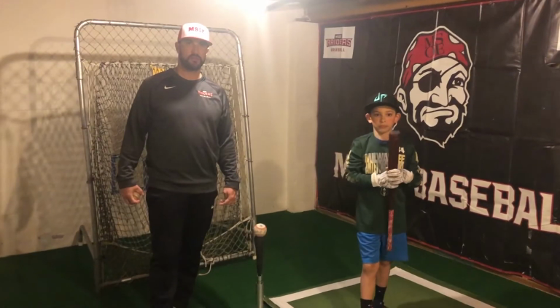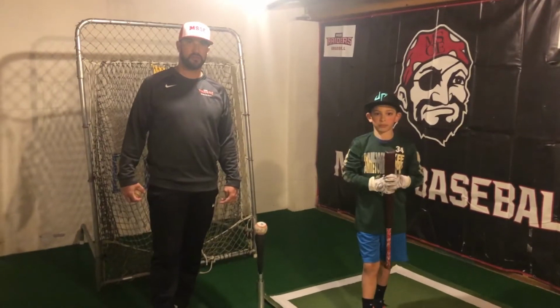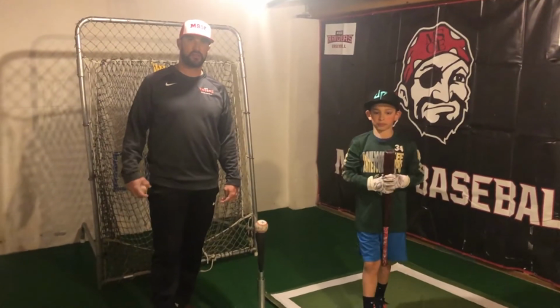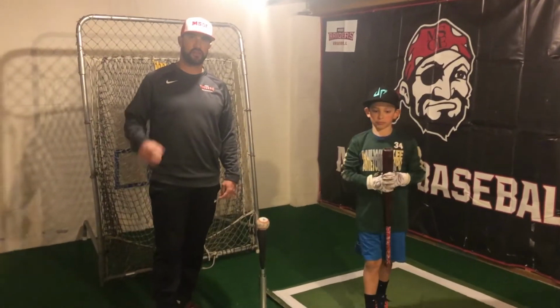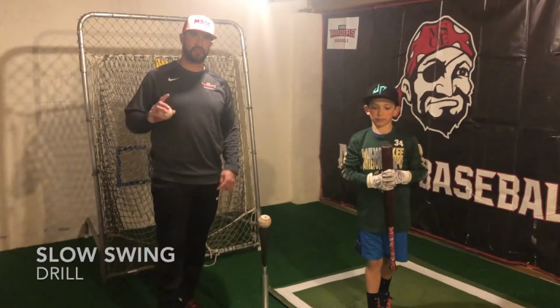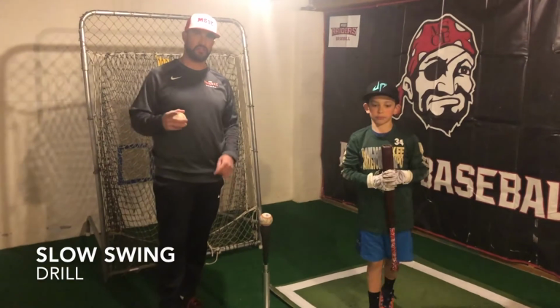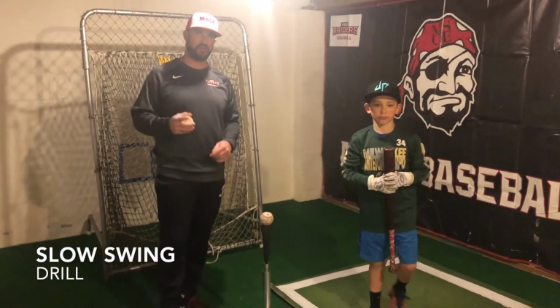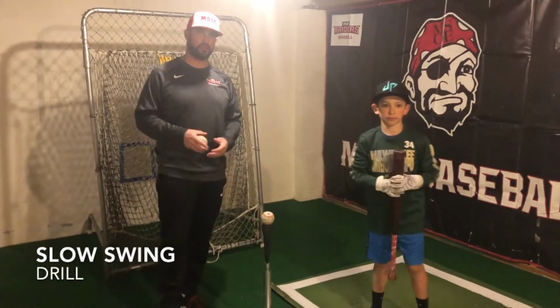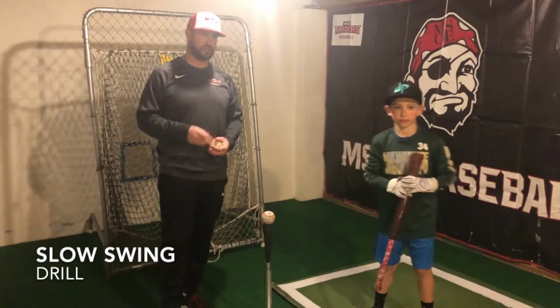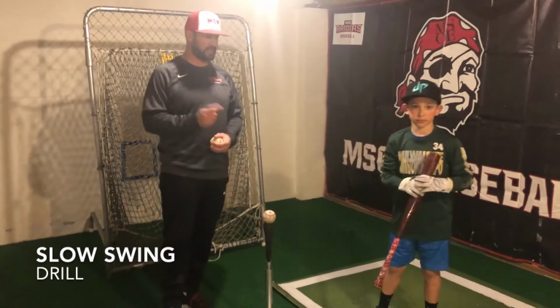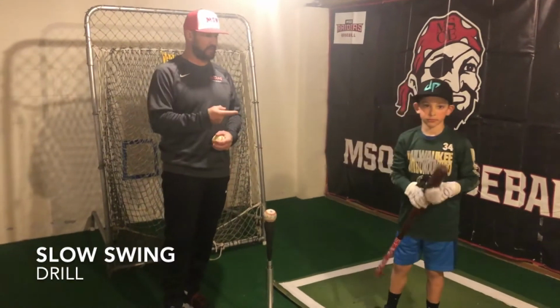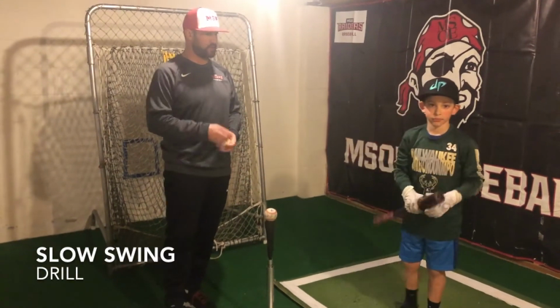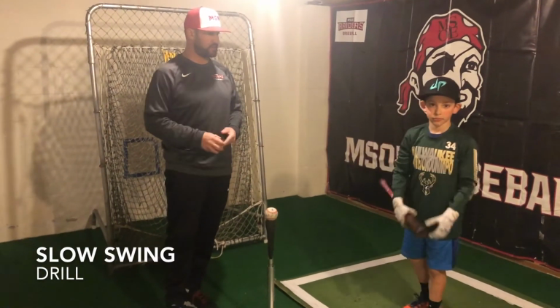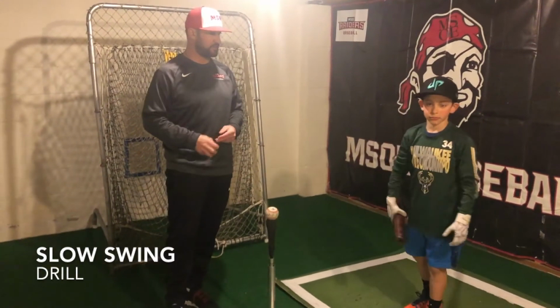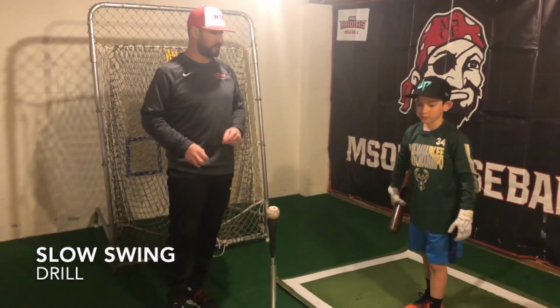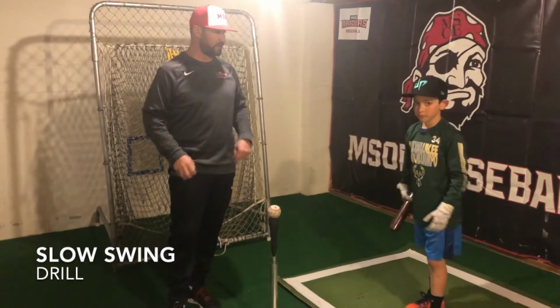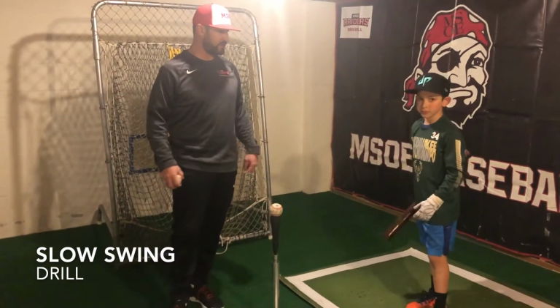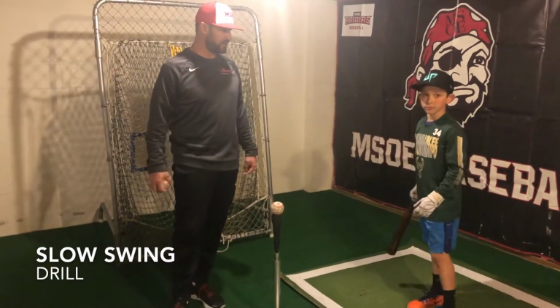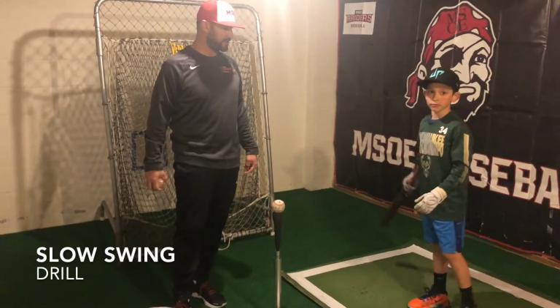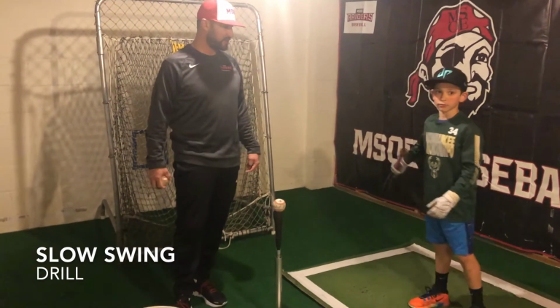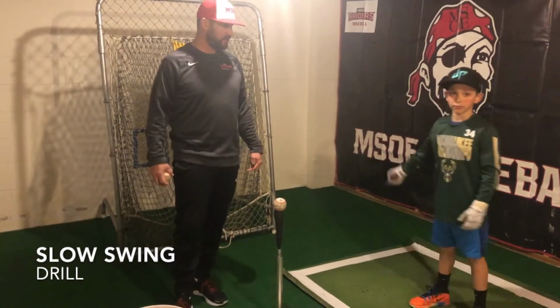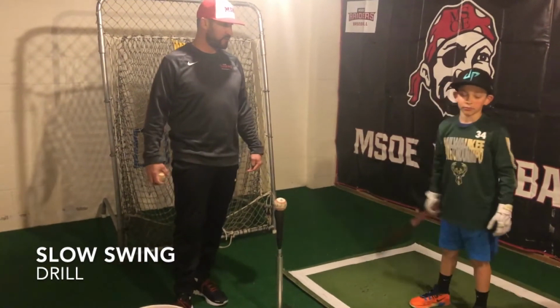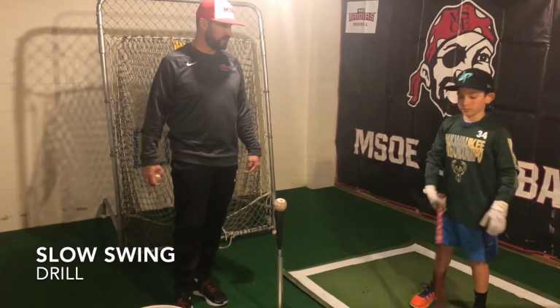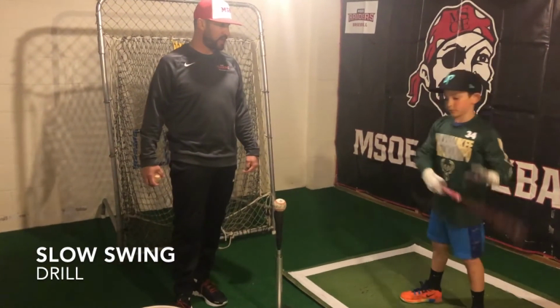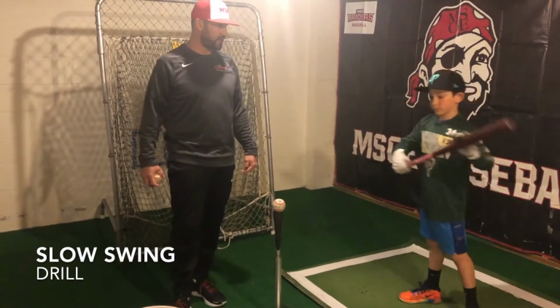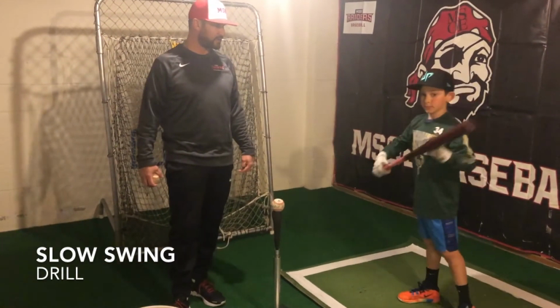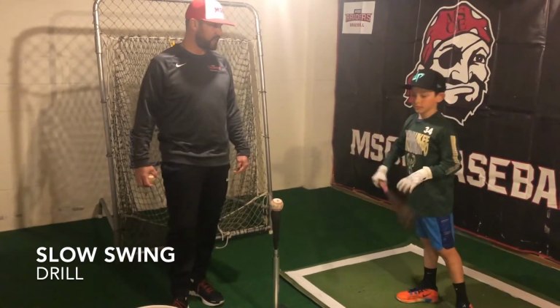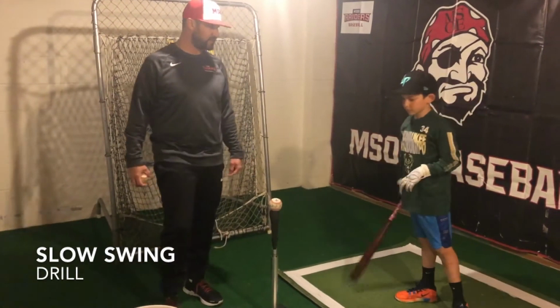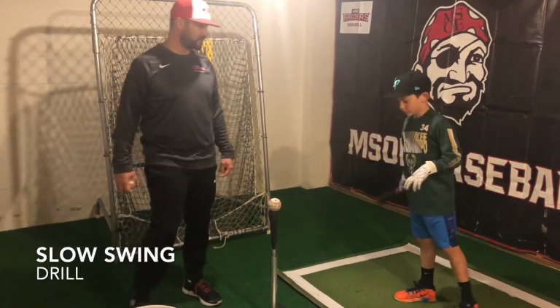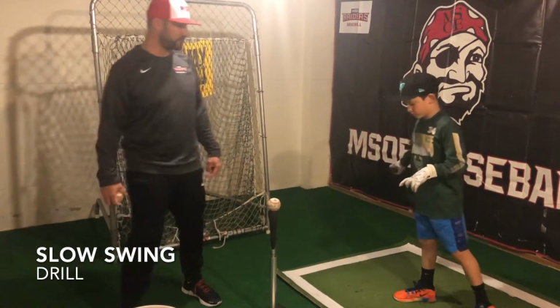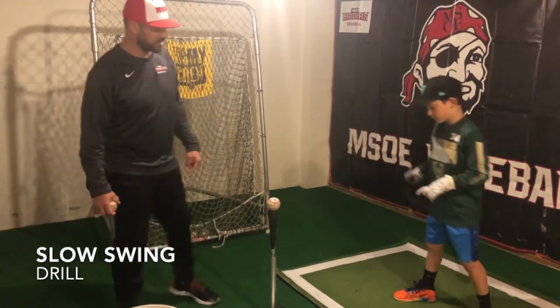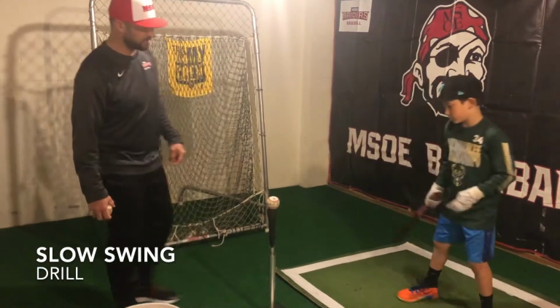This is called the slow swing. Sam here is going to introduce this with how it's done. So here we go.